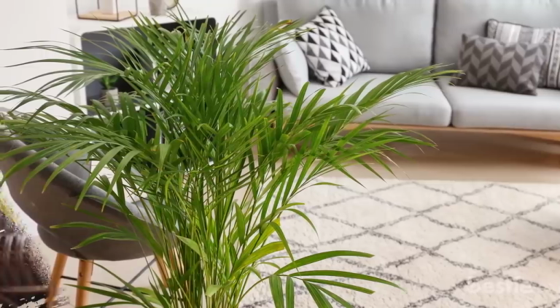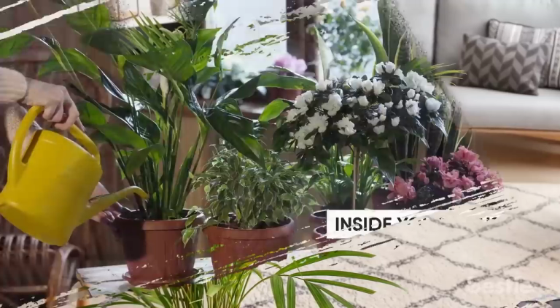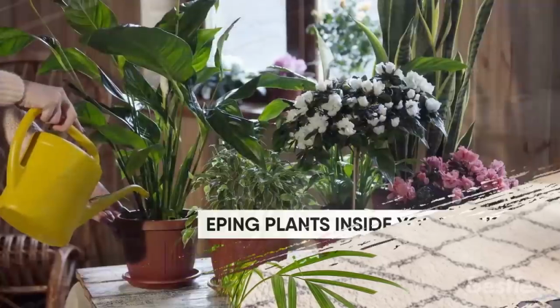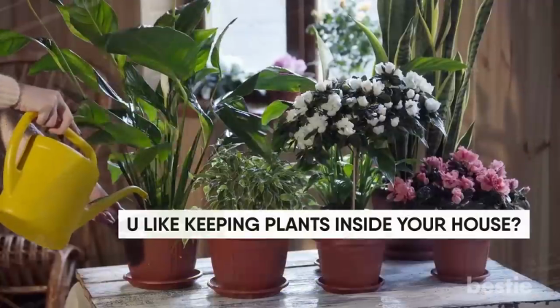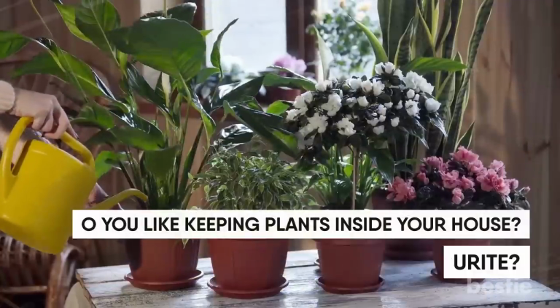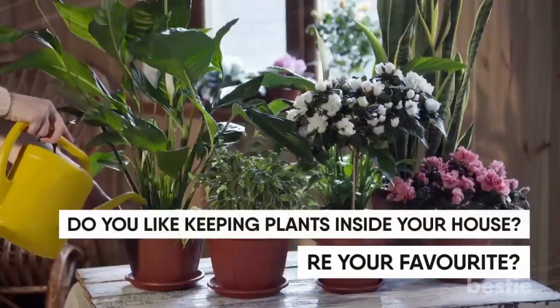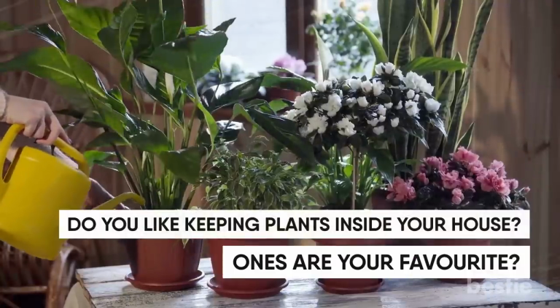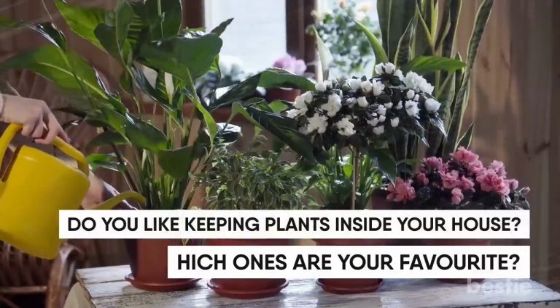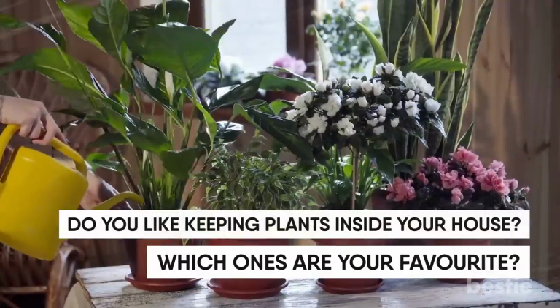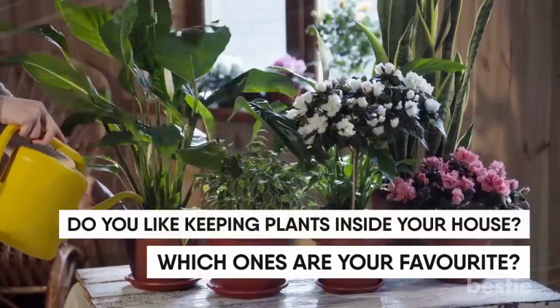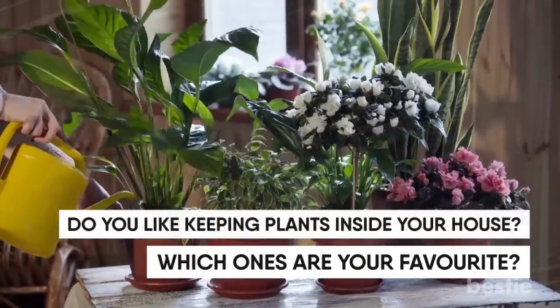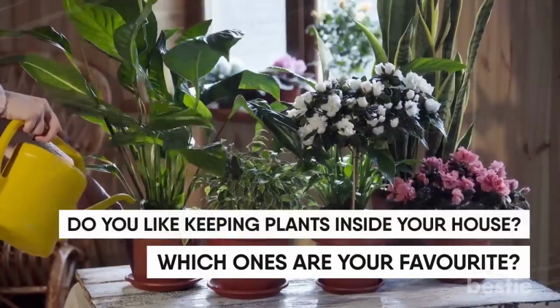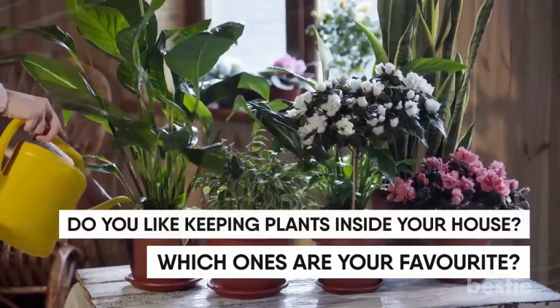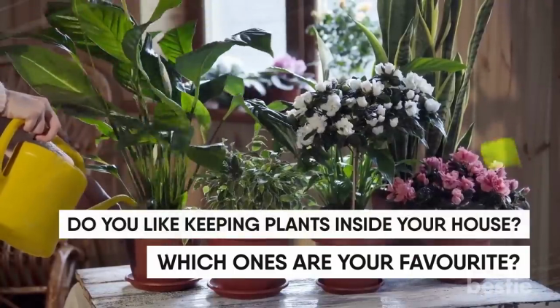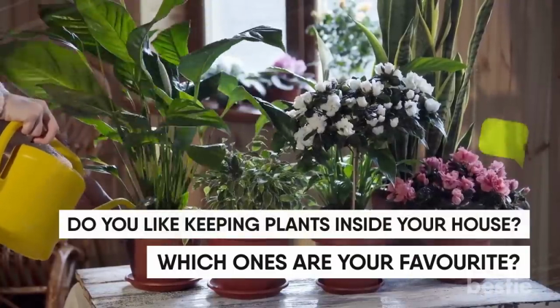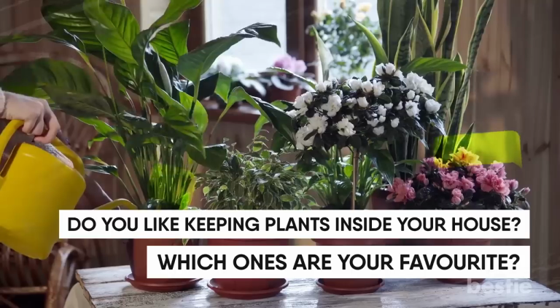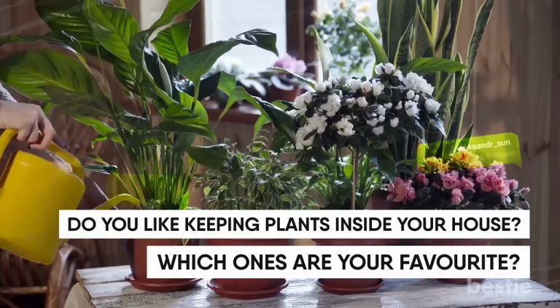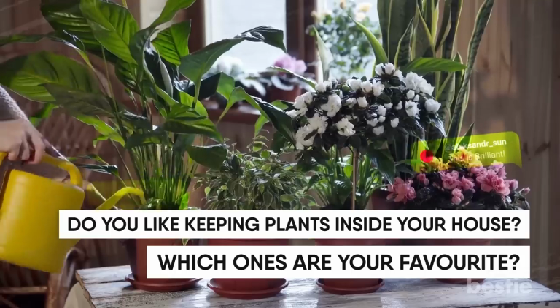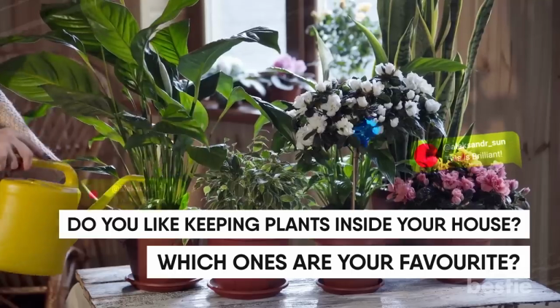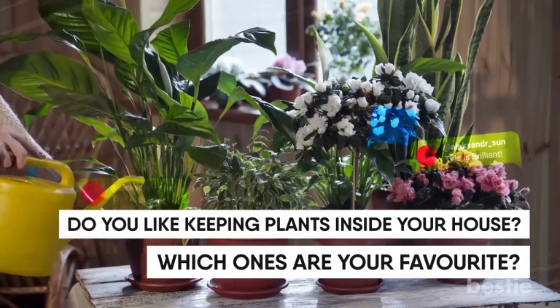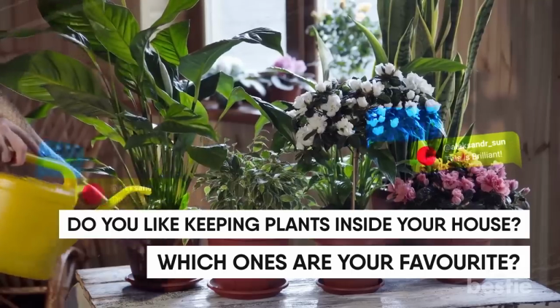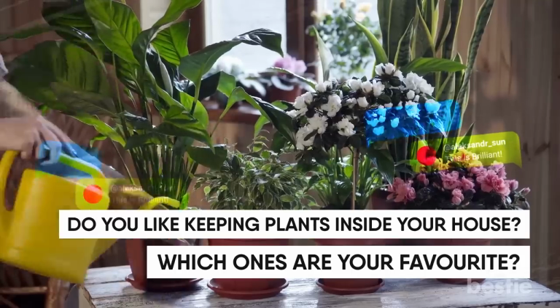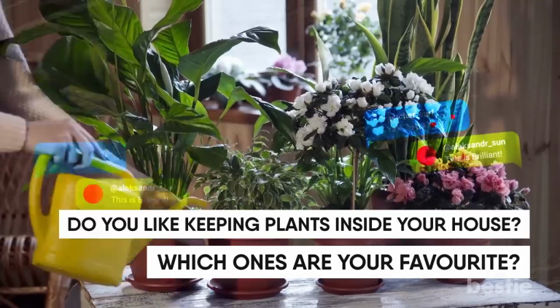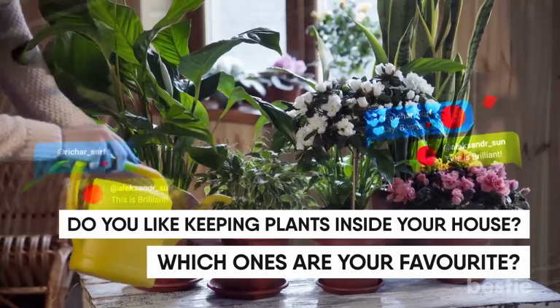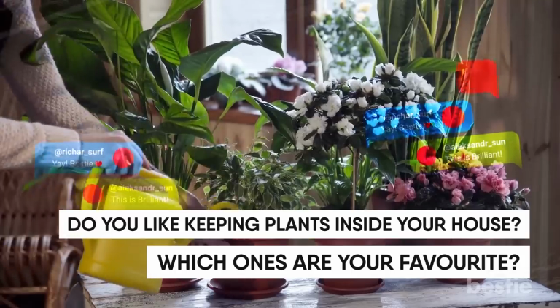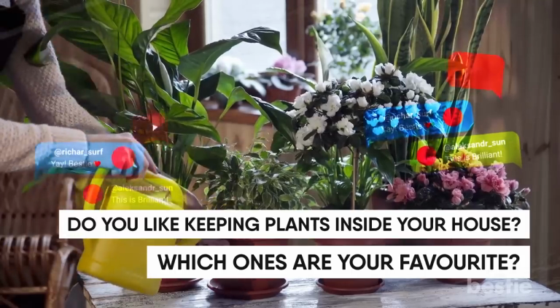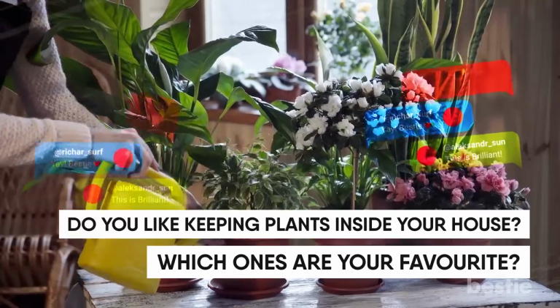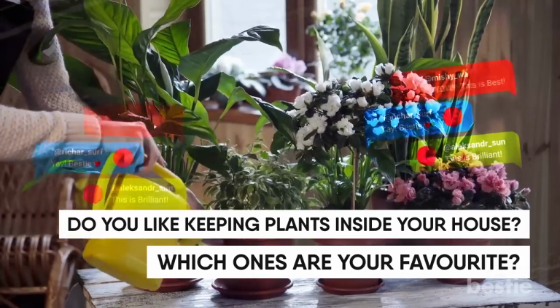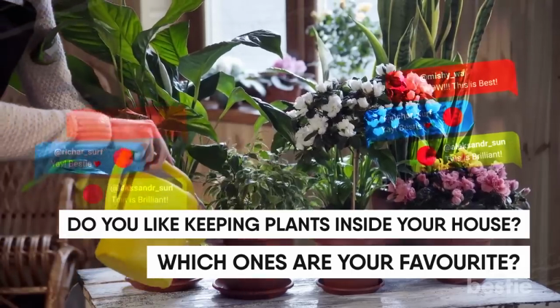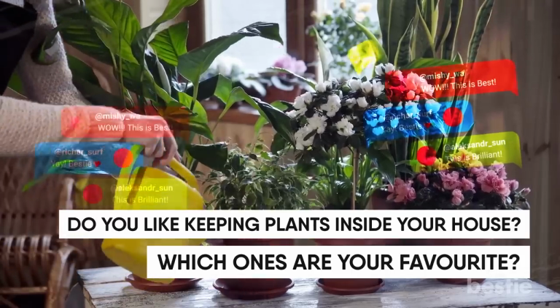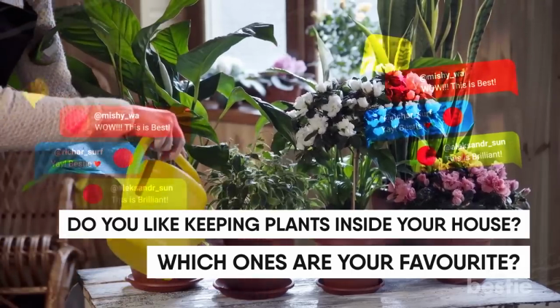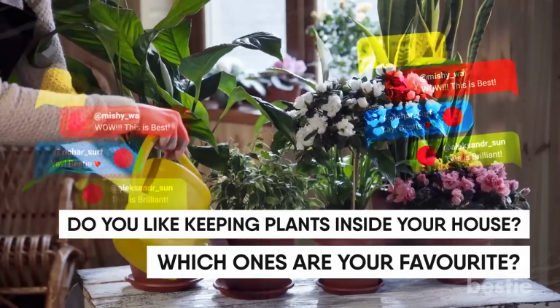Do you like keeping plants inside your house? Which ones are your favorite? Tell us down below in the comment section.